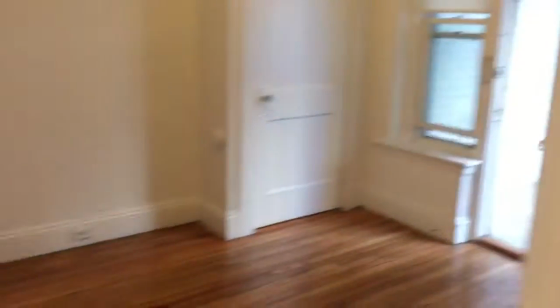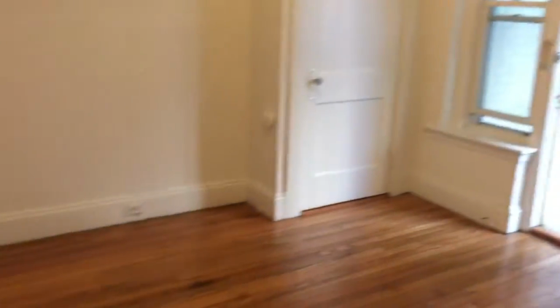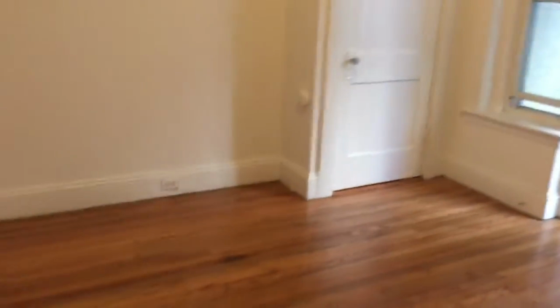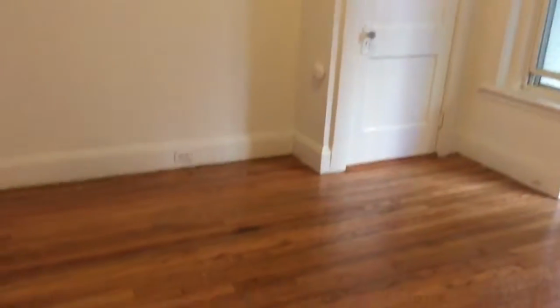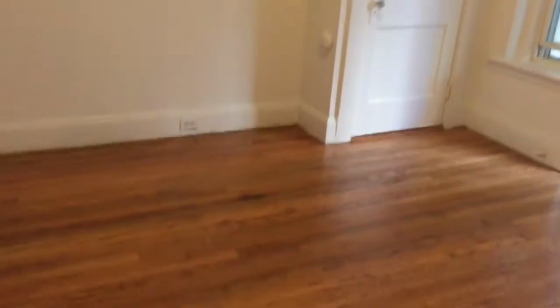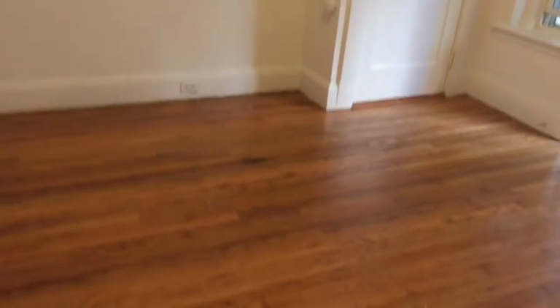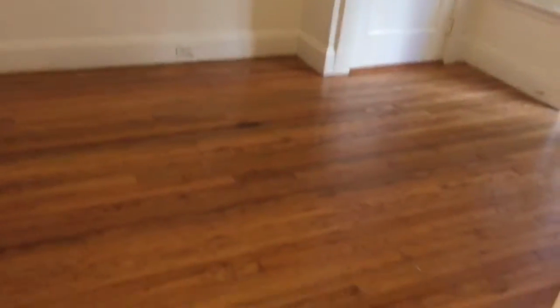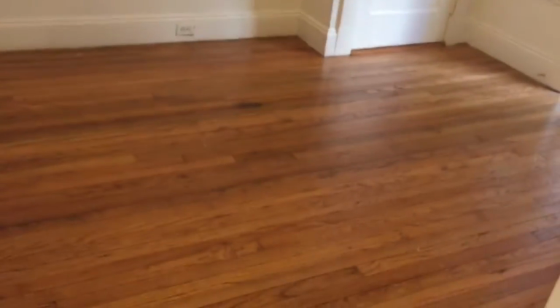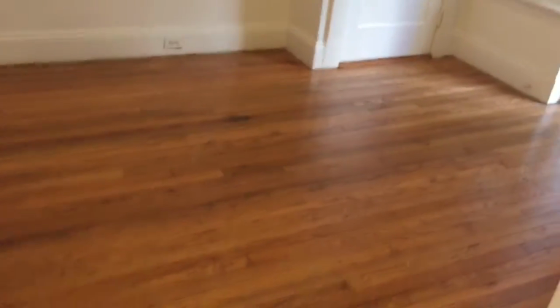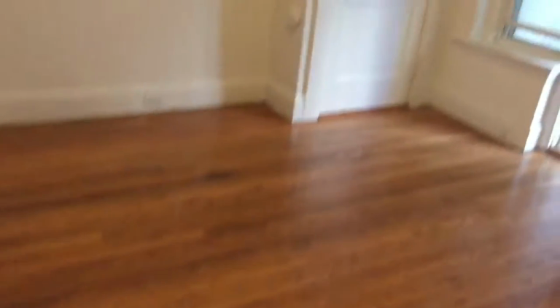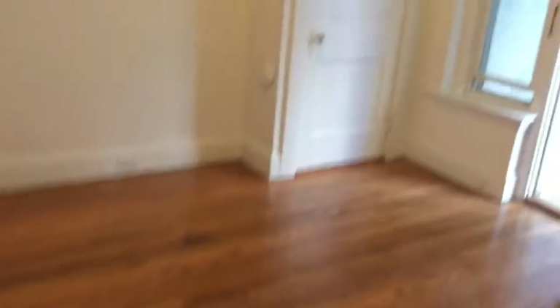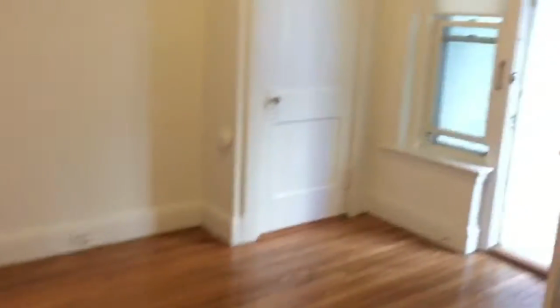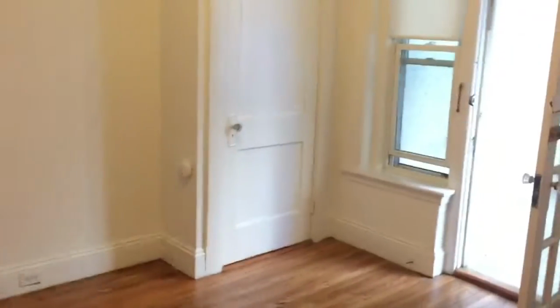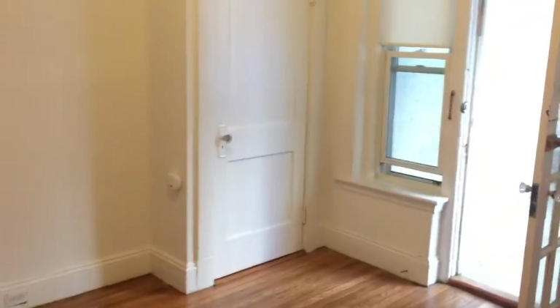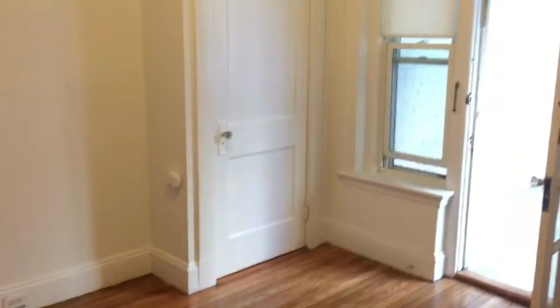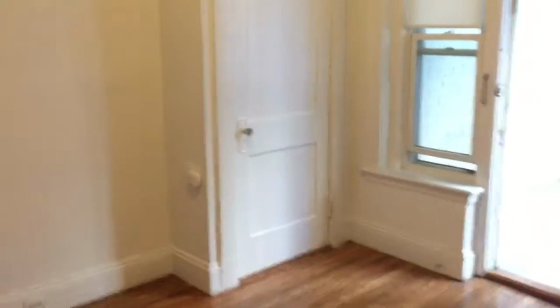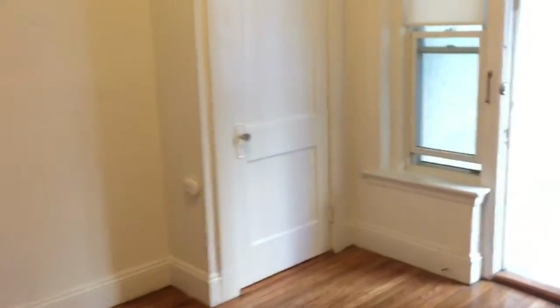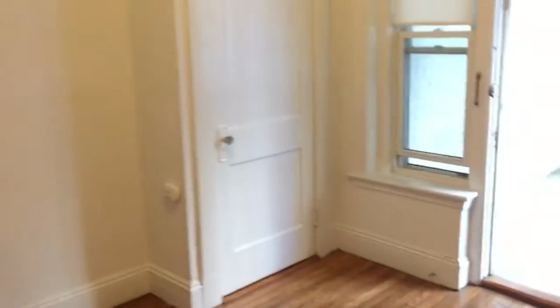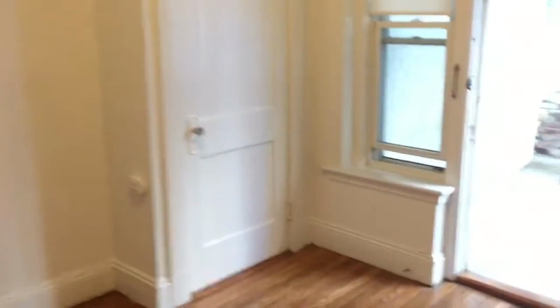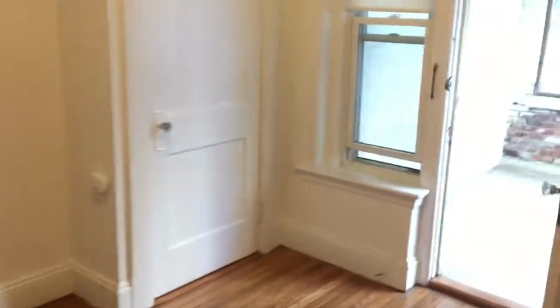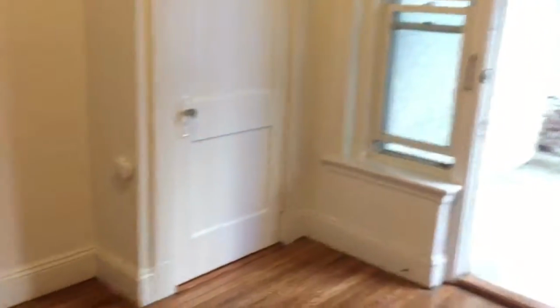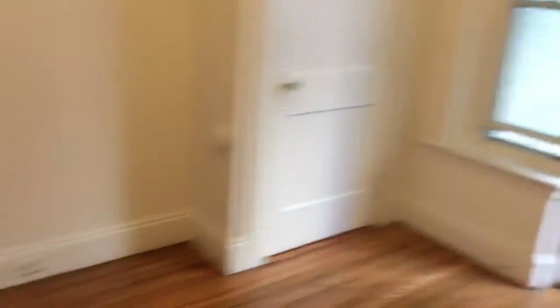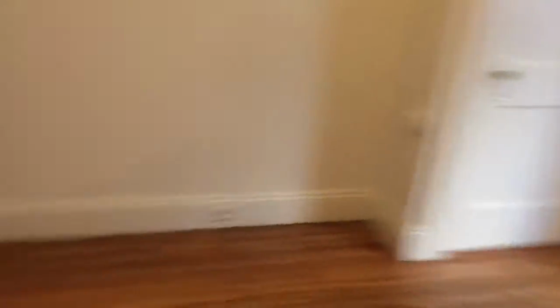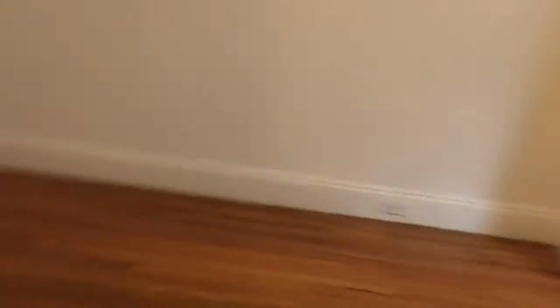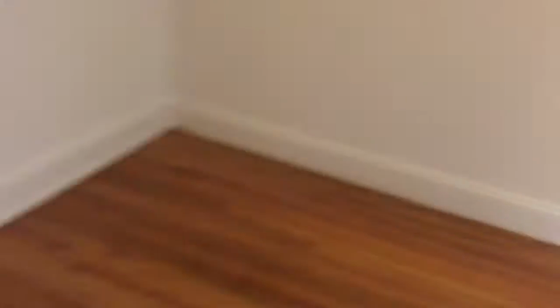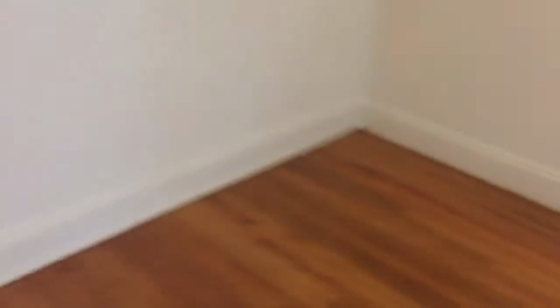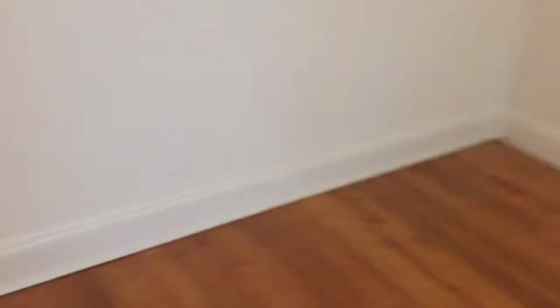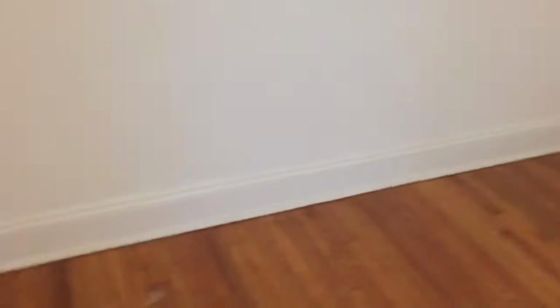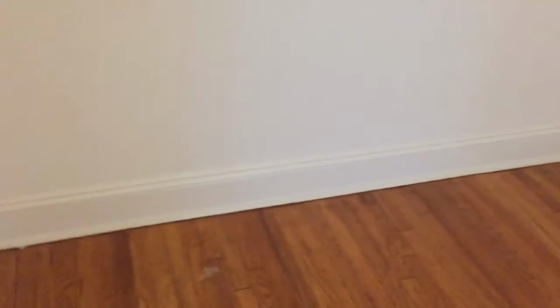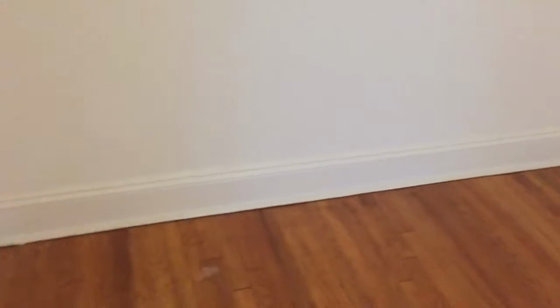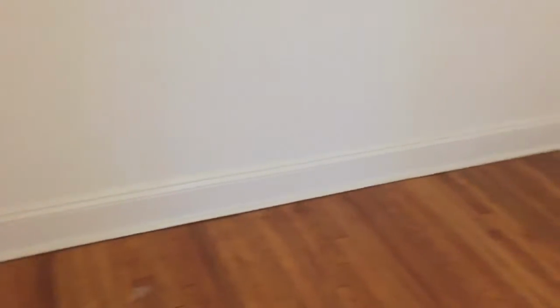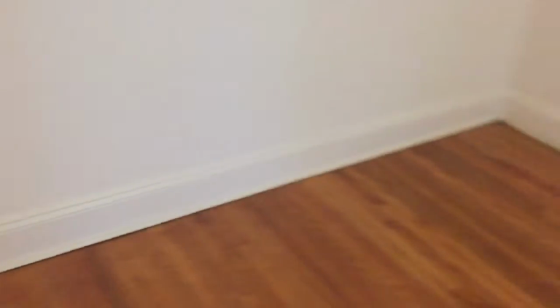Over here is your bedroom. Another closet over there as well.